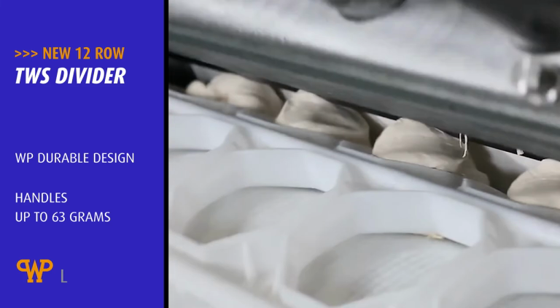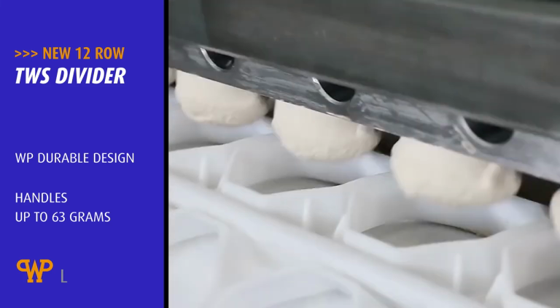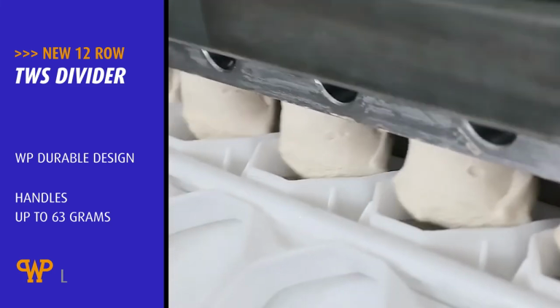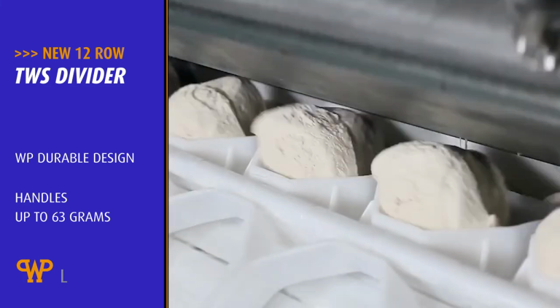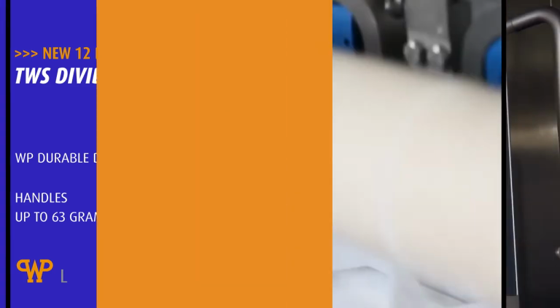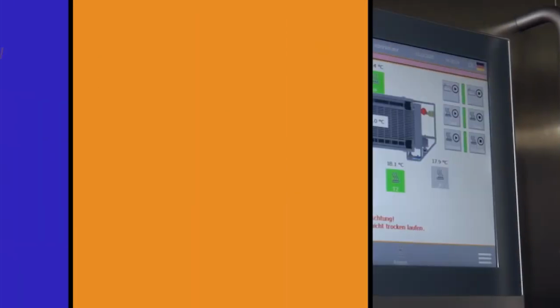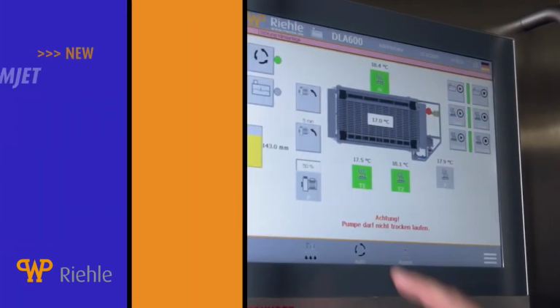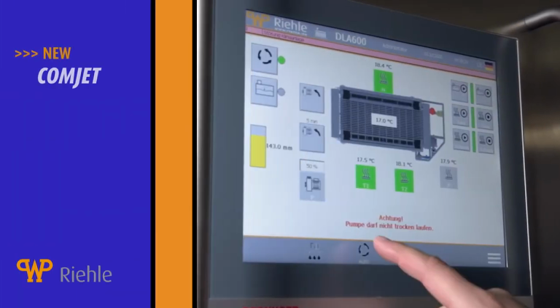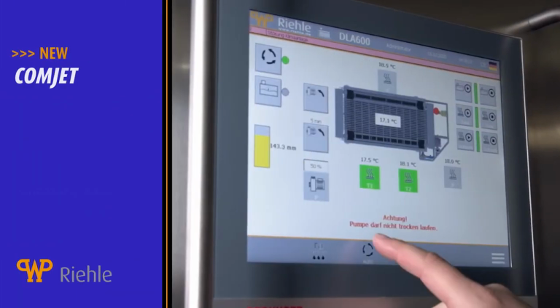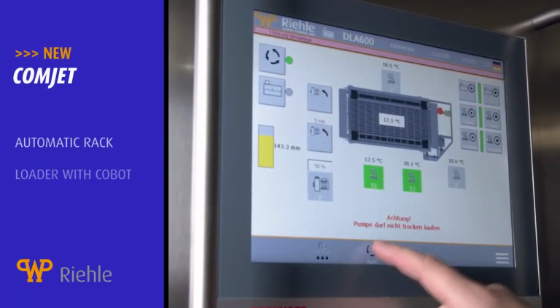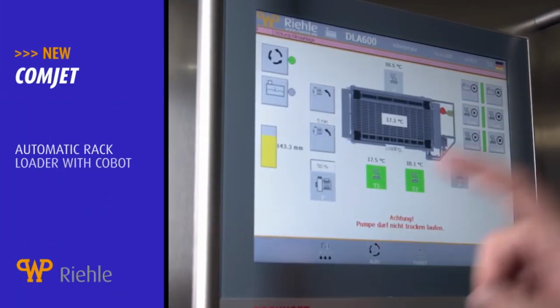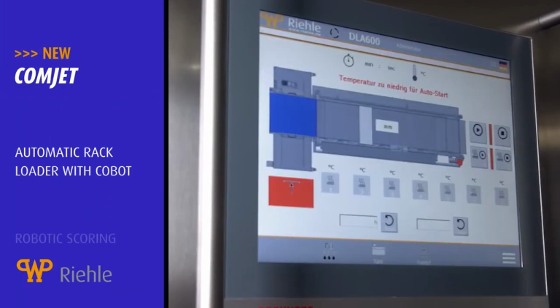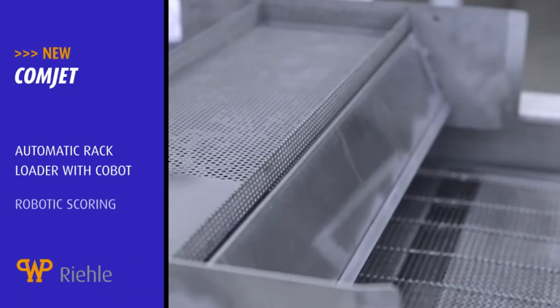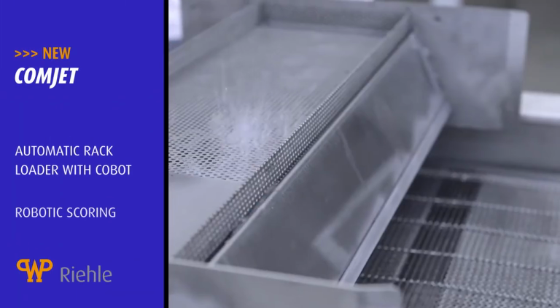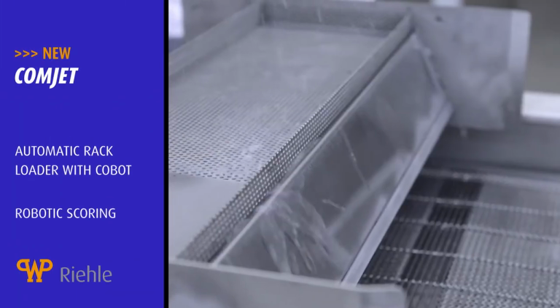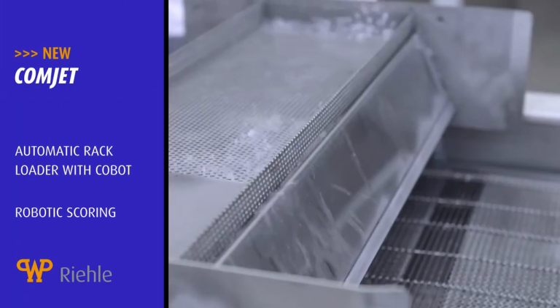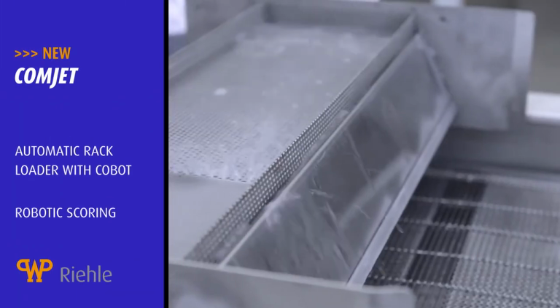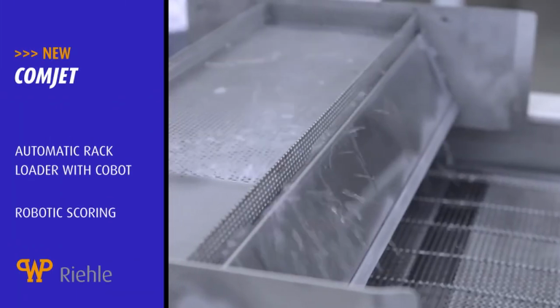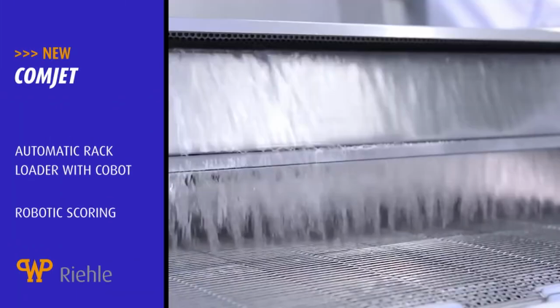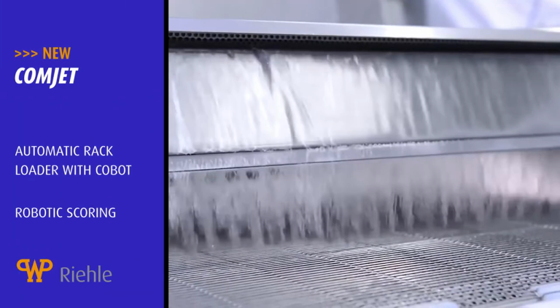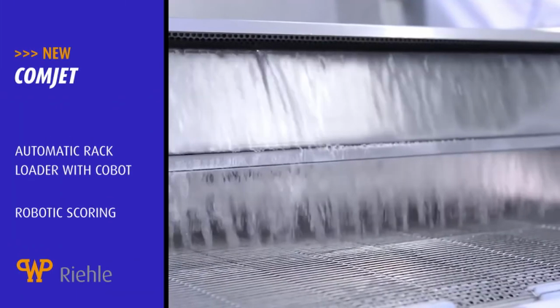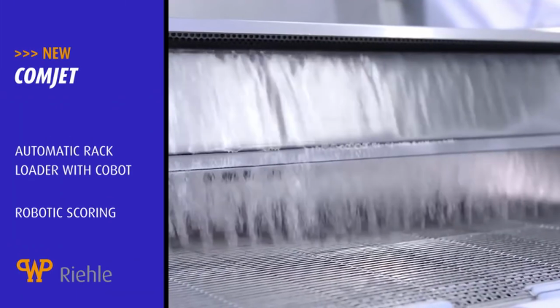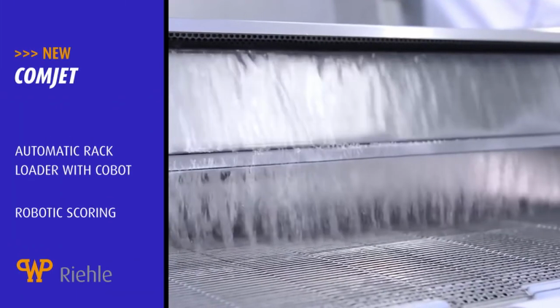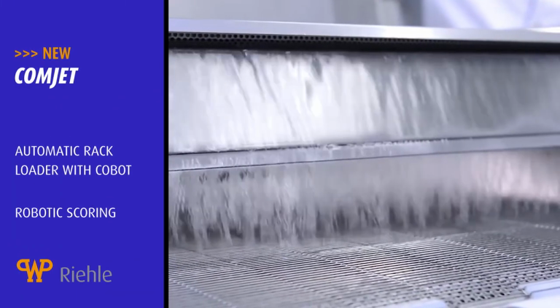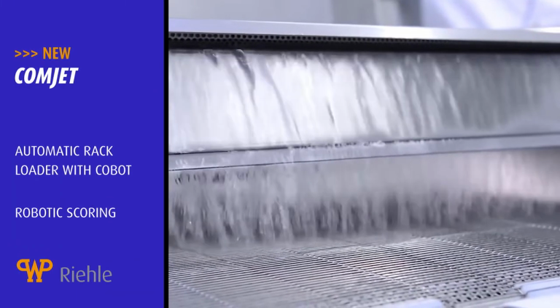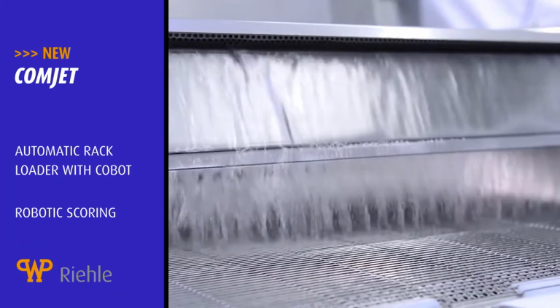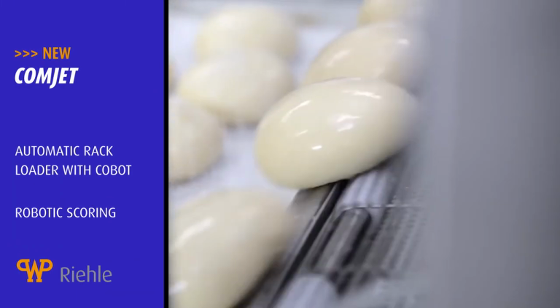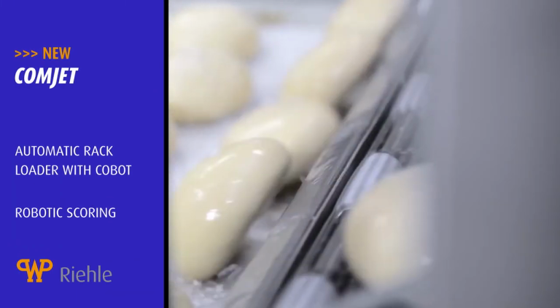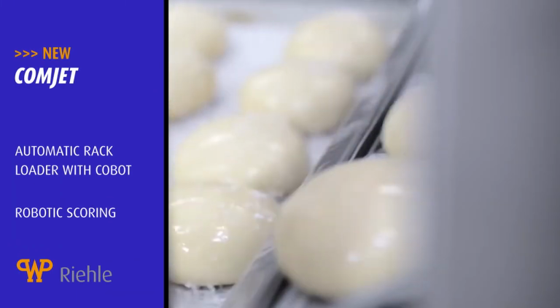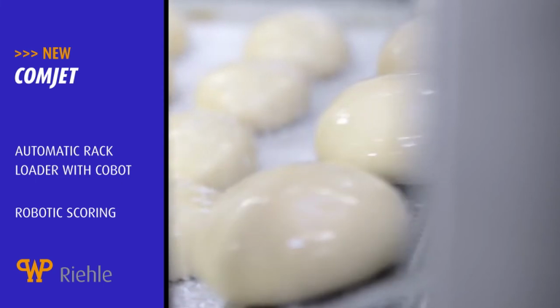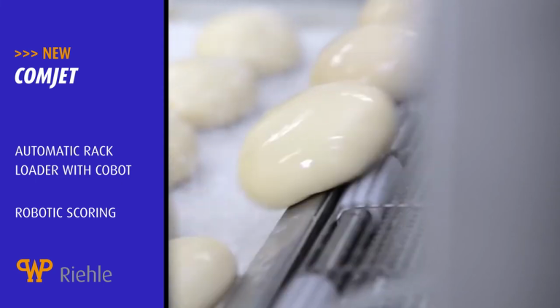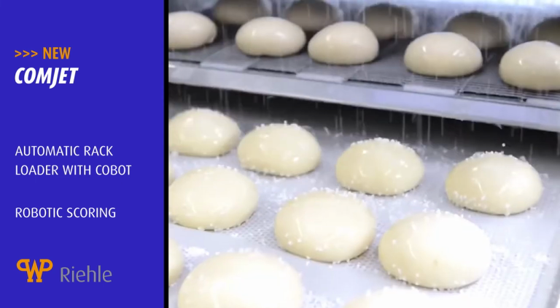At WP Rila, we have new developments in industrial lye applications.